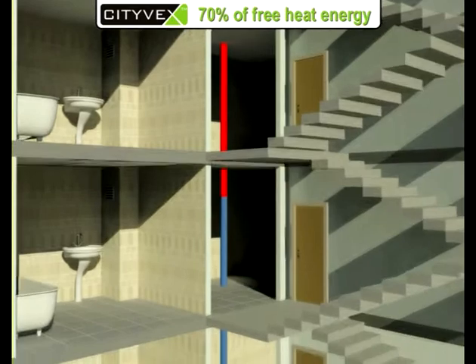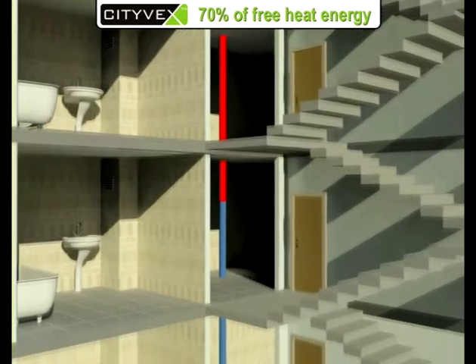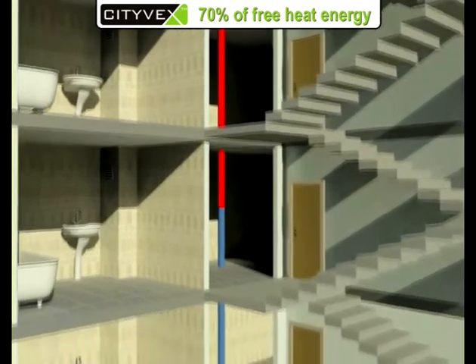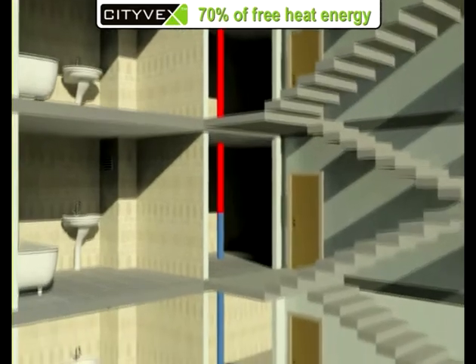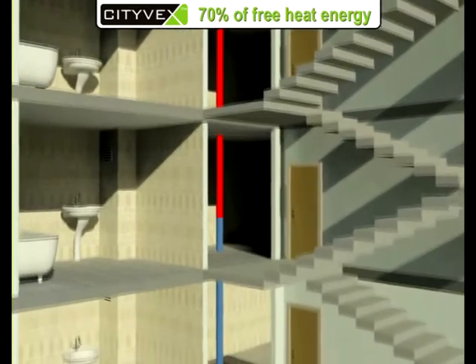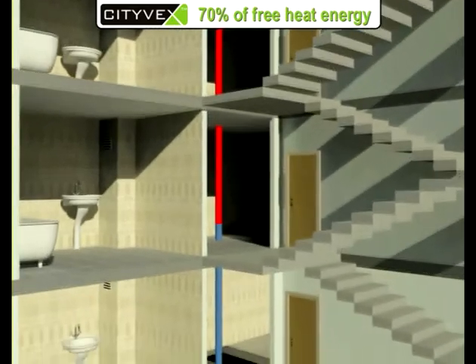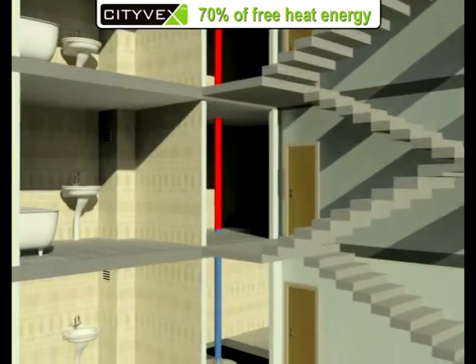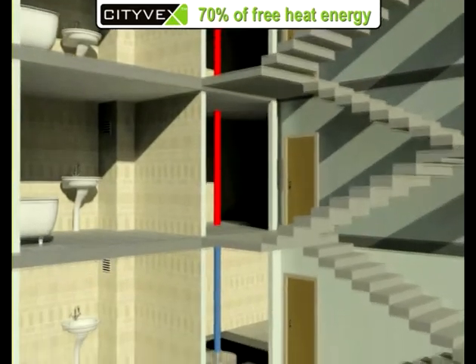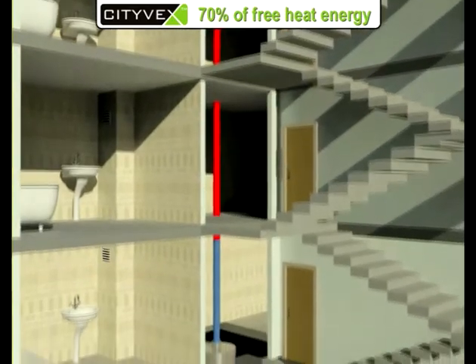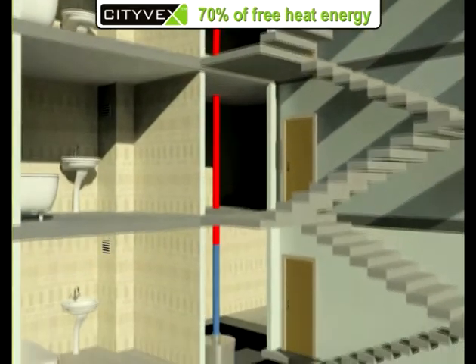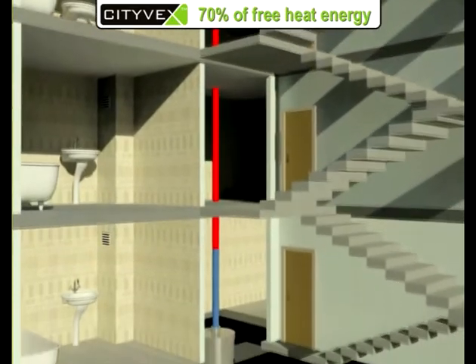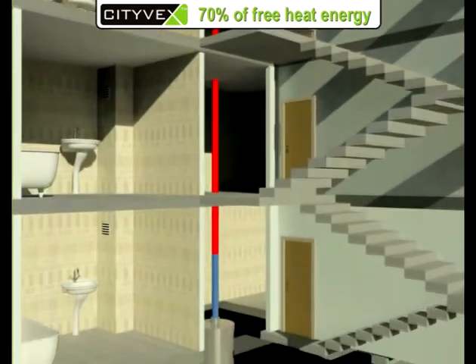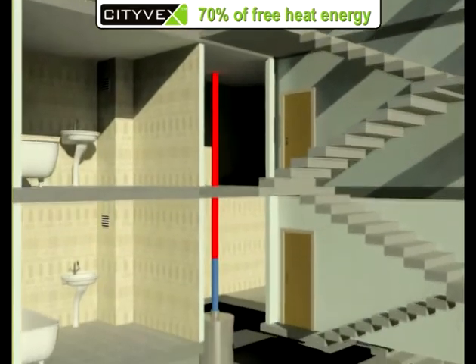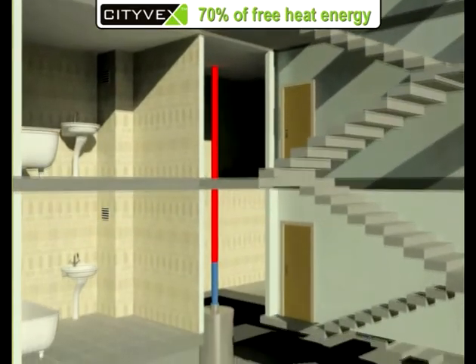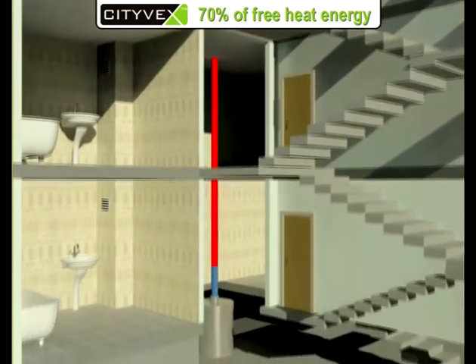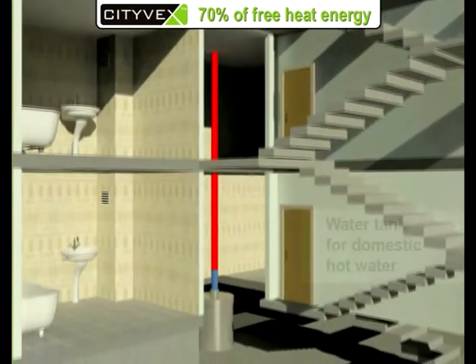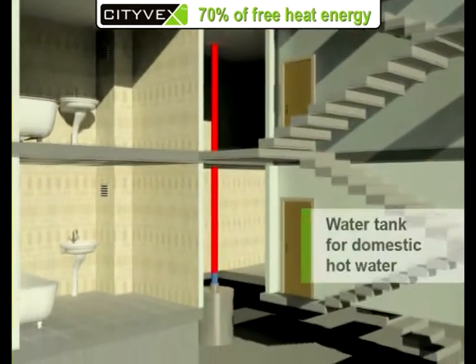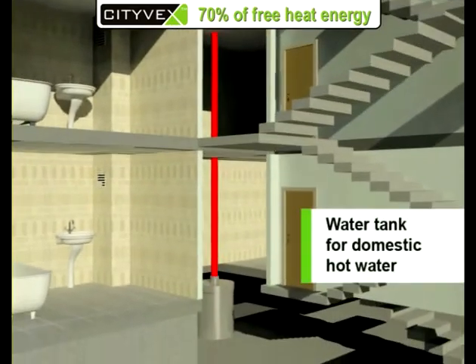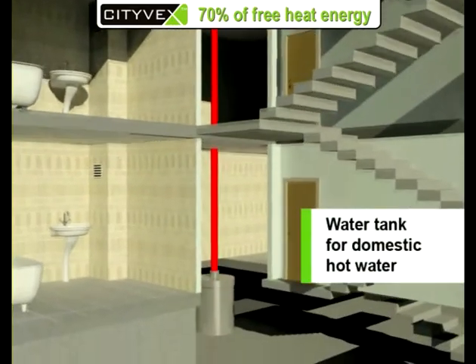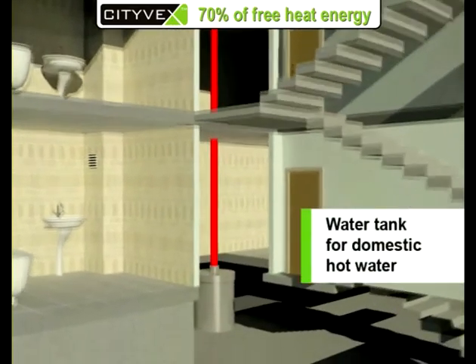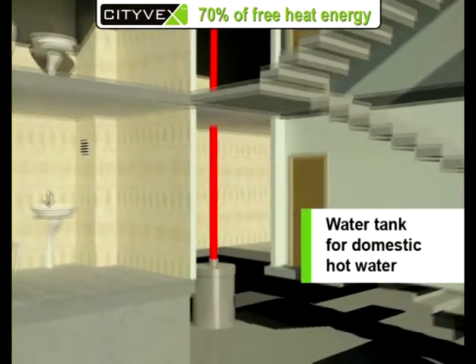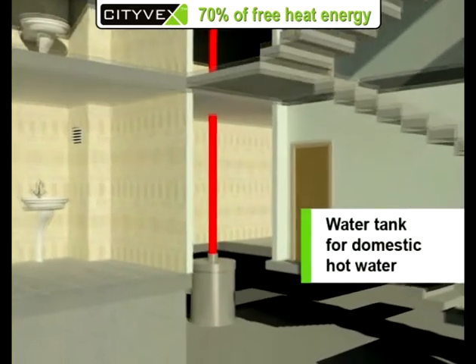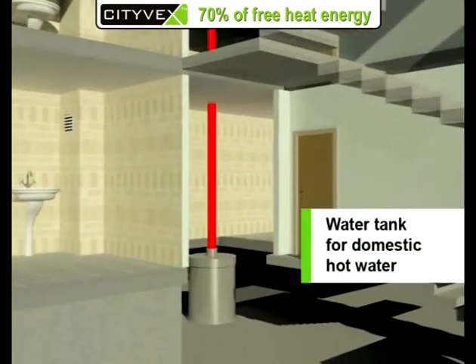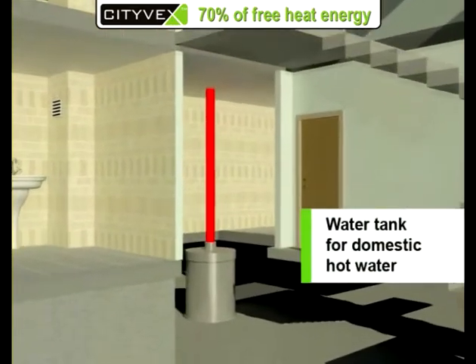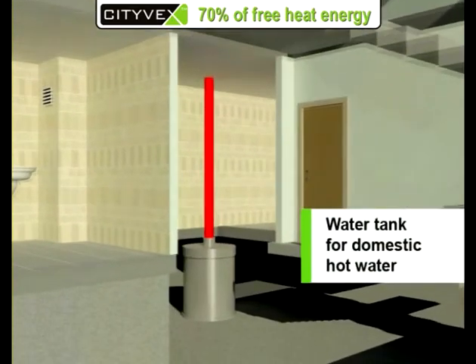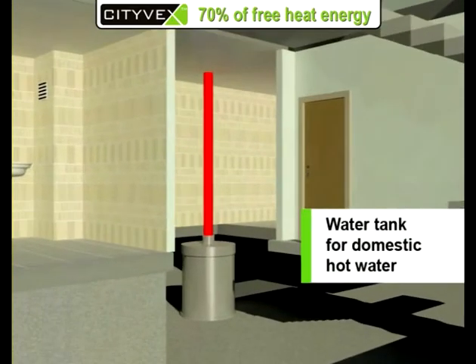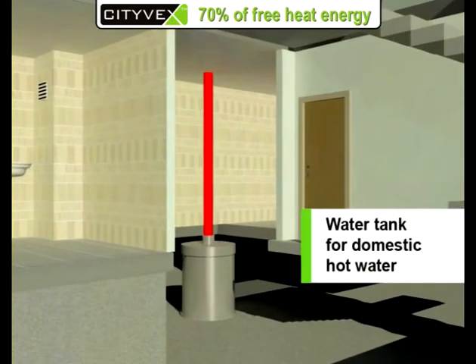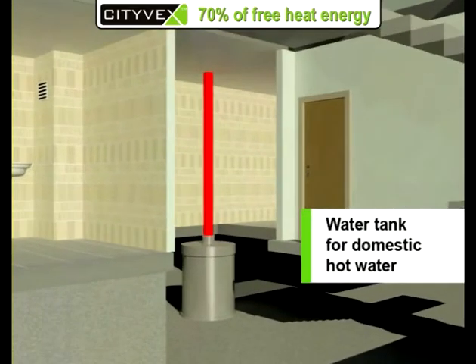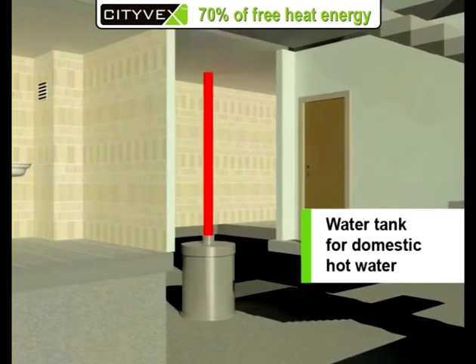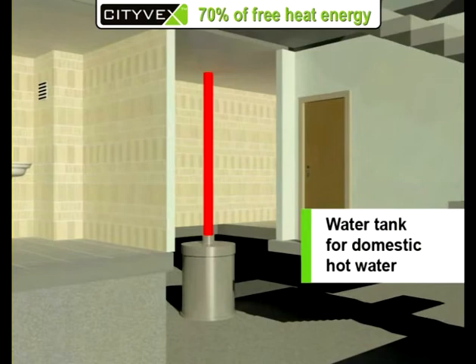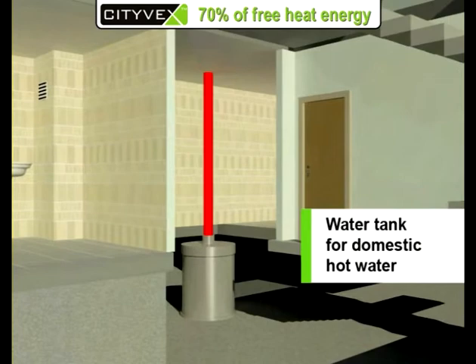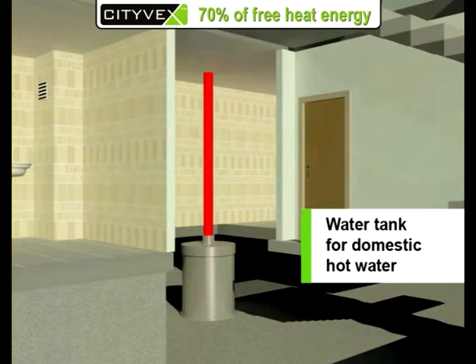Using Citevex for heating of water, one cubic meter of hot water would cost twice as cheap.